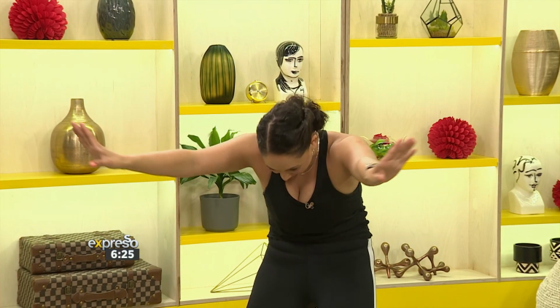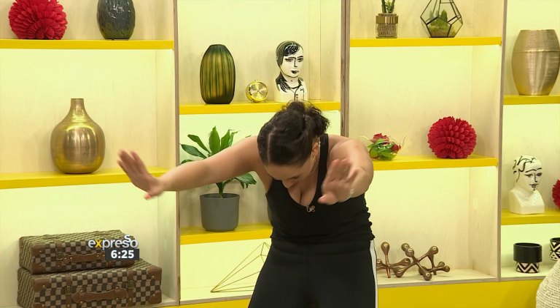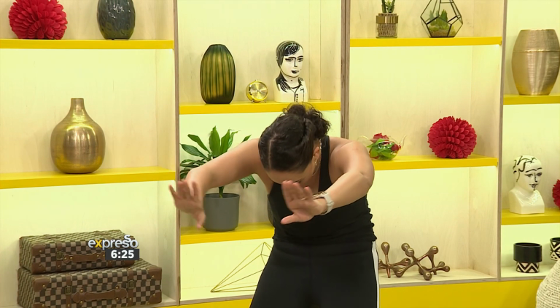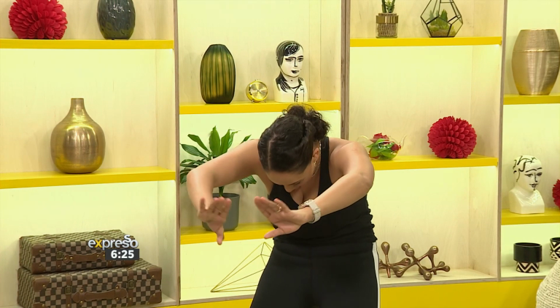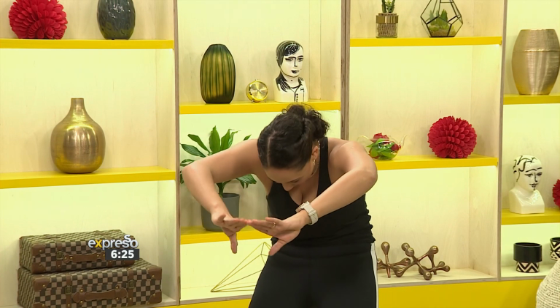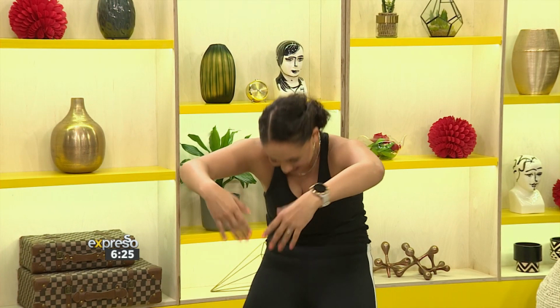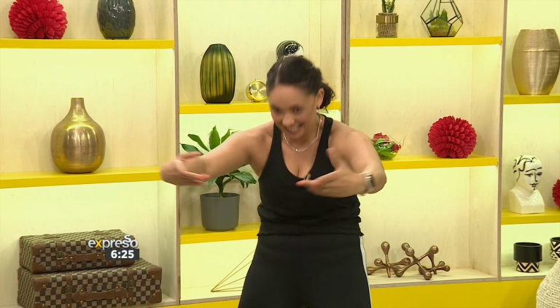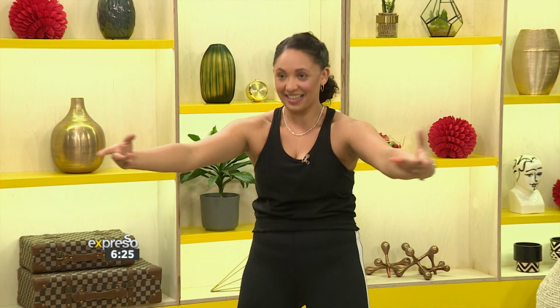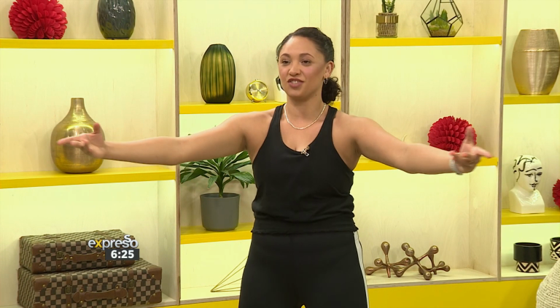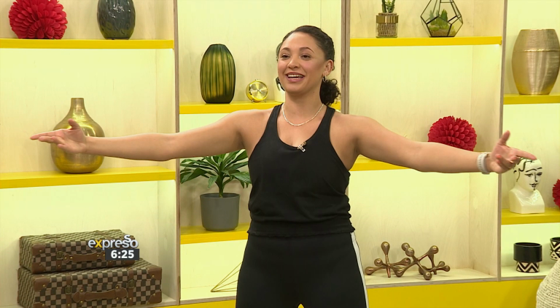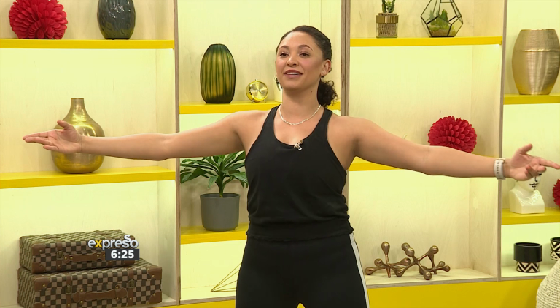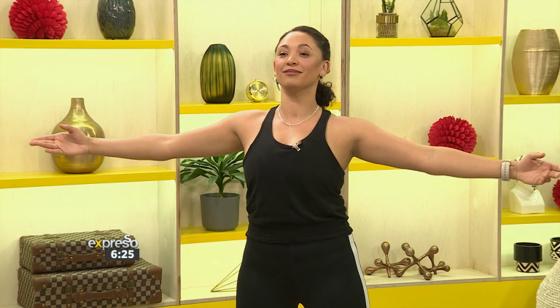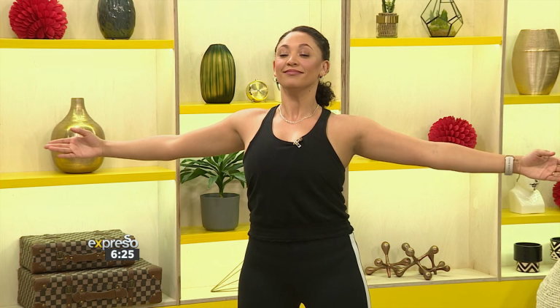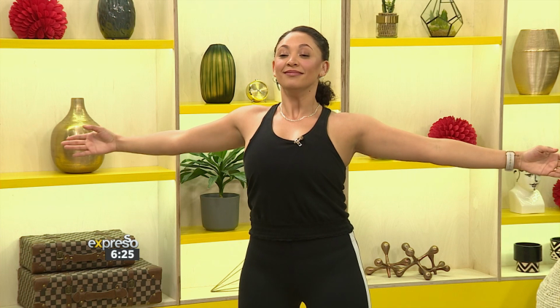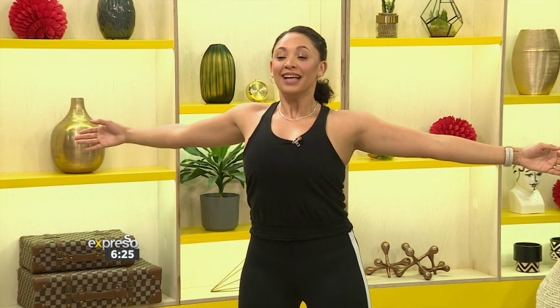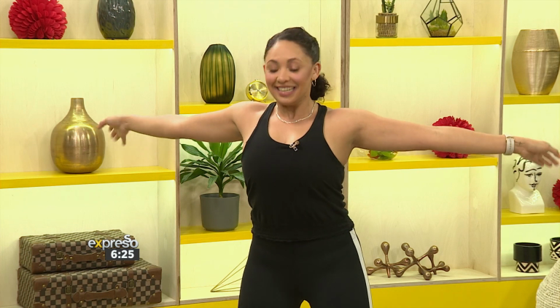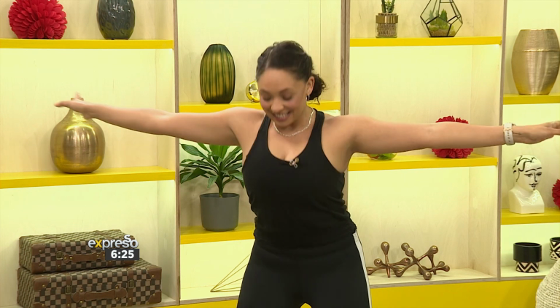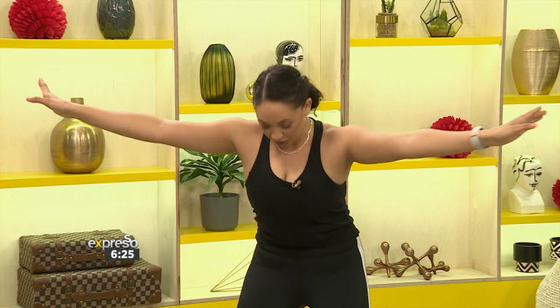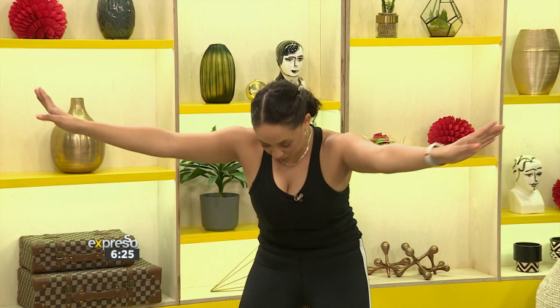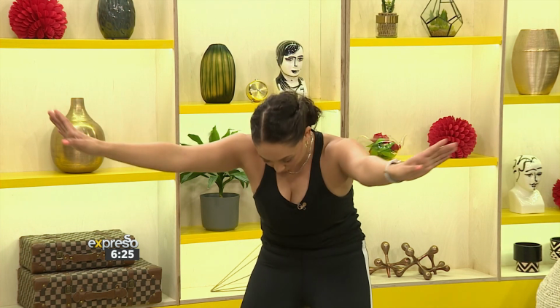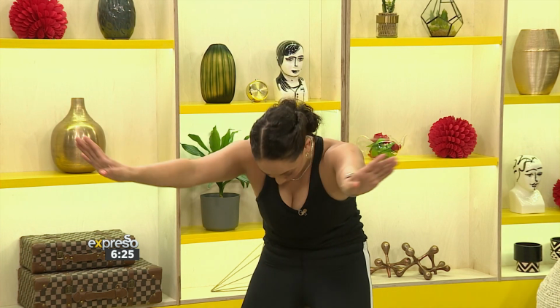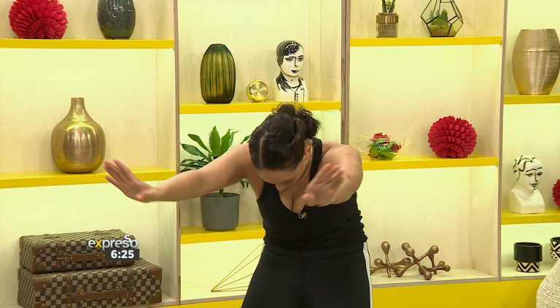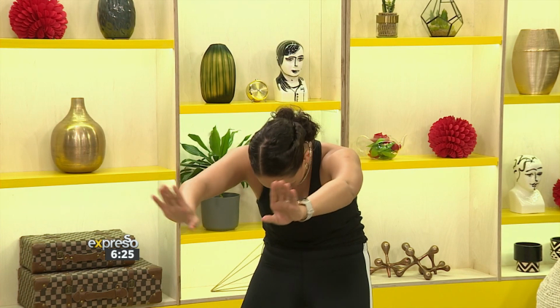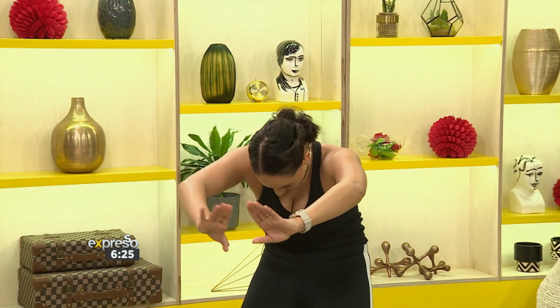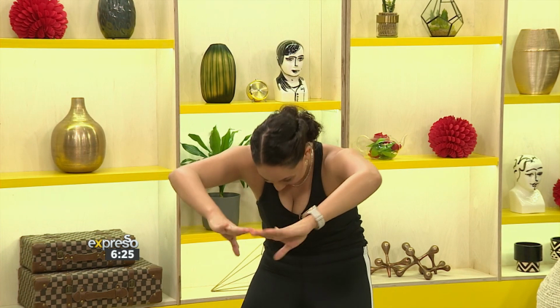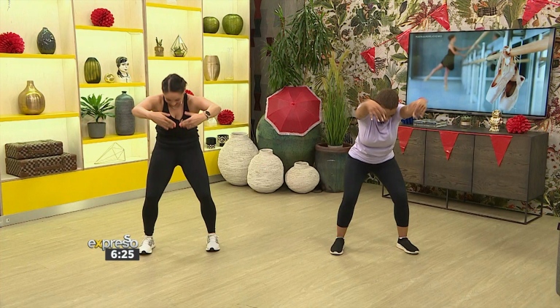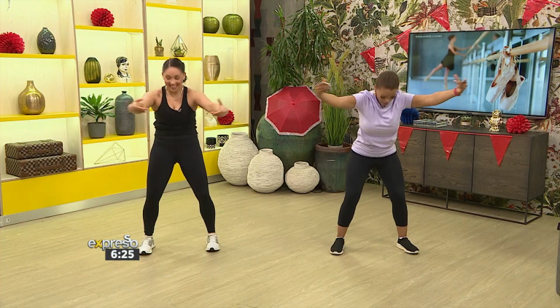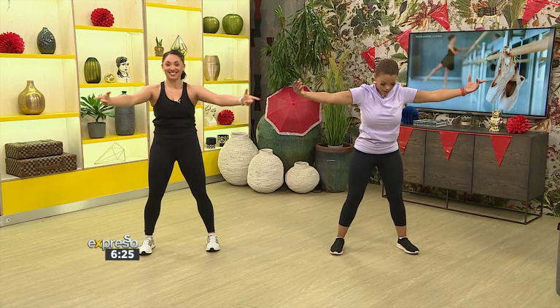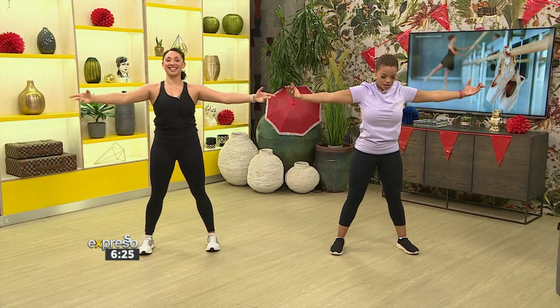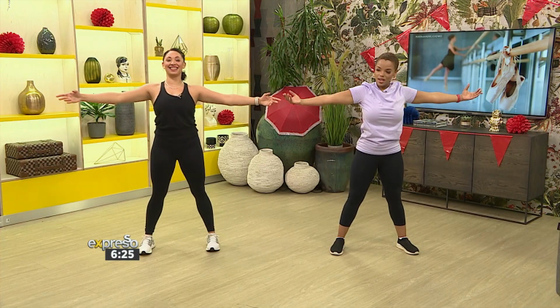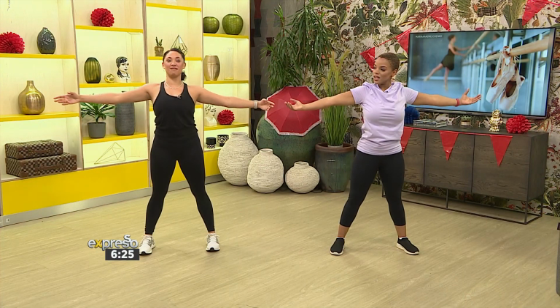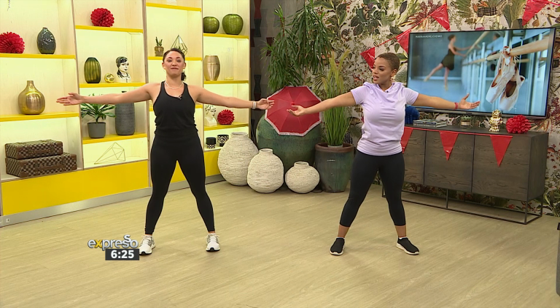Exhale with the curve, and then inhale as you recover. And exhale. And inhale, standing up.